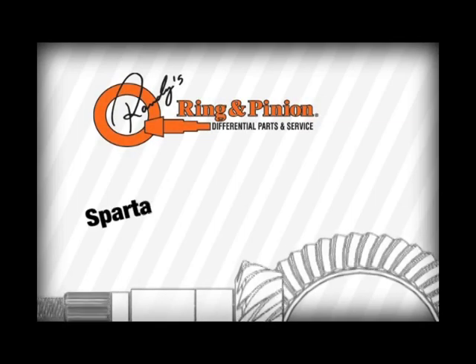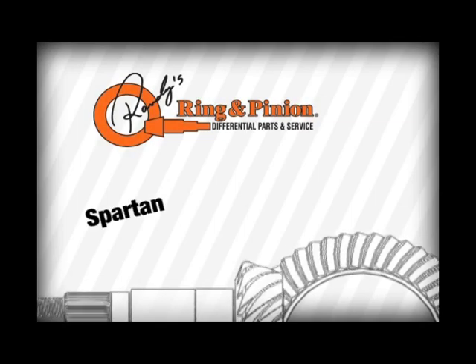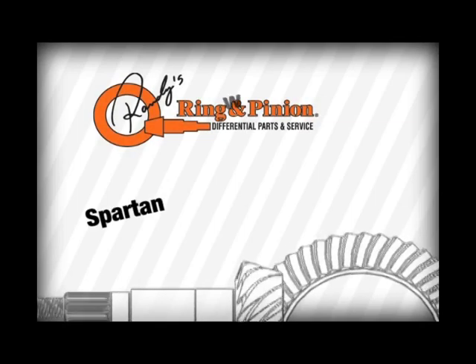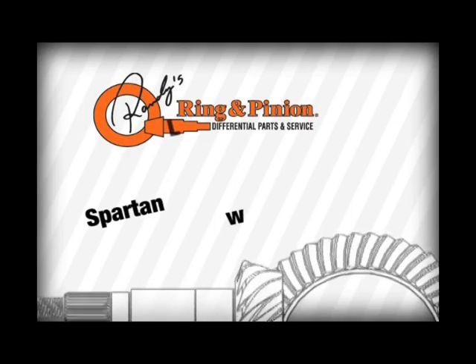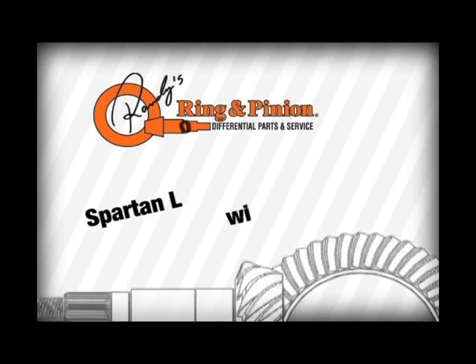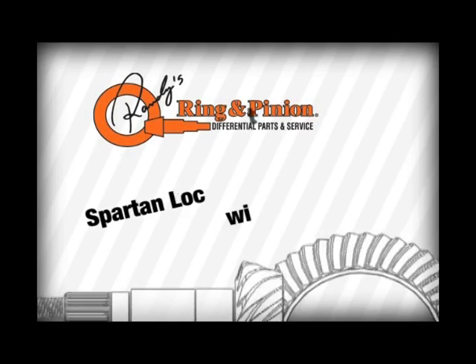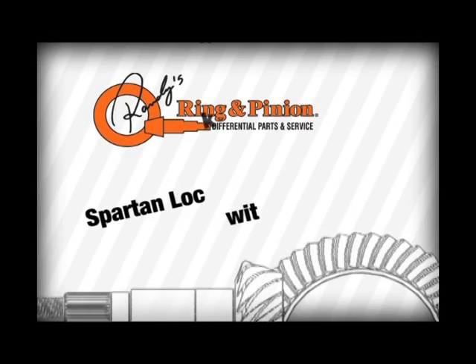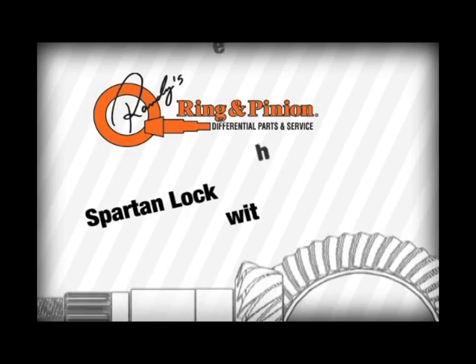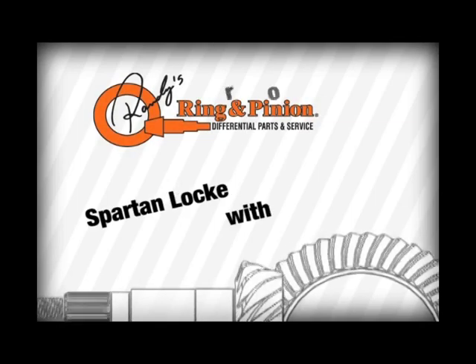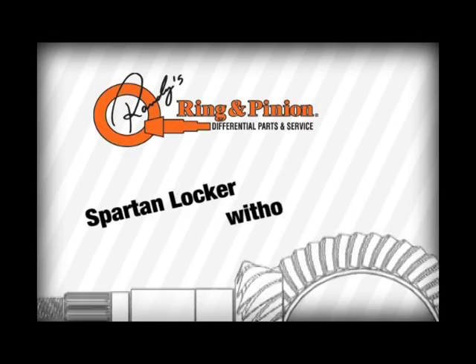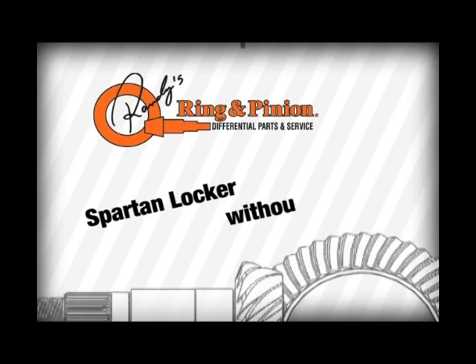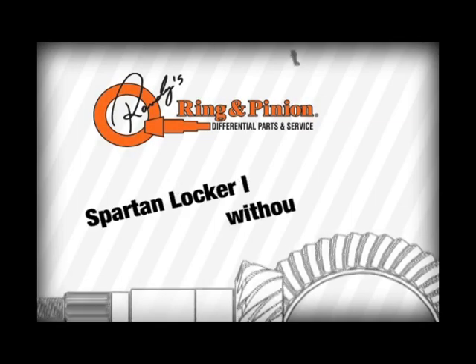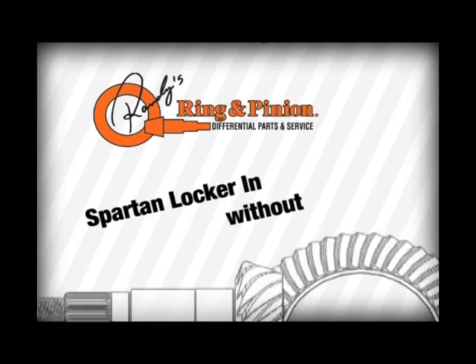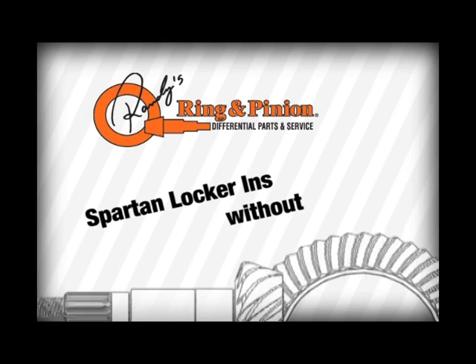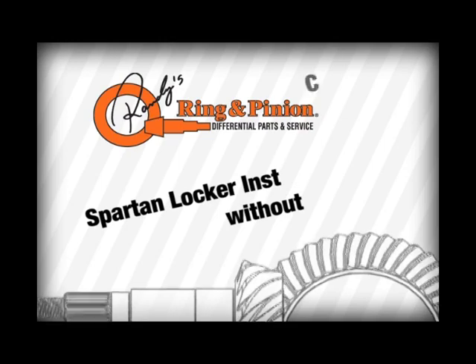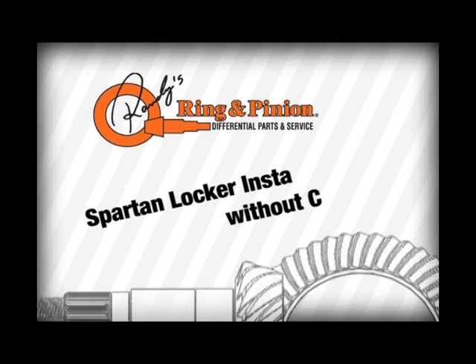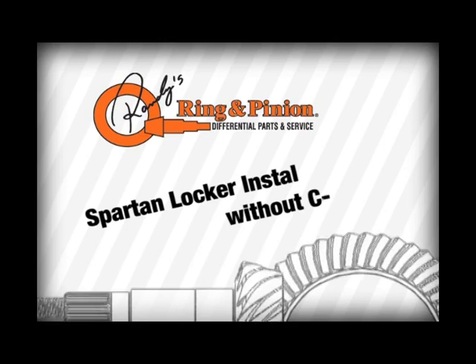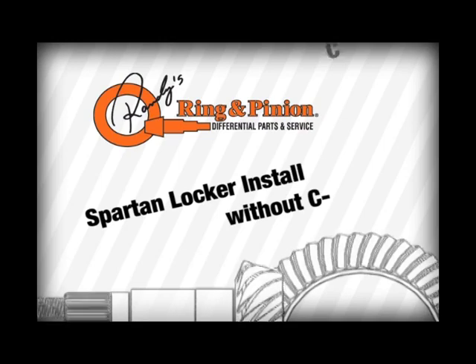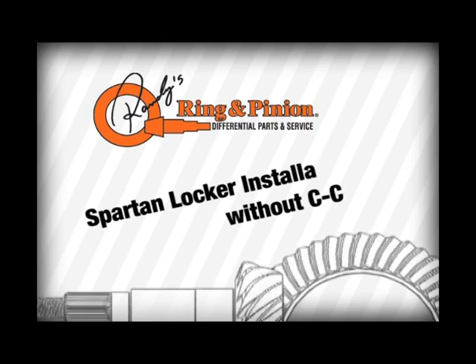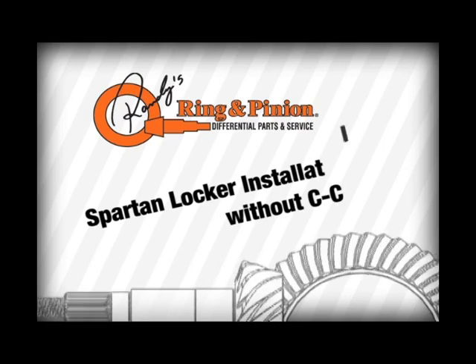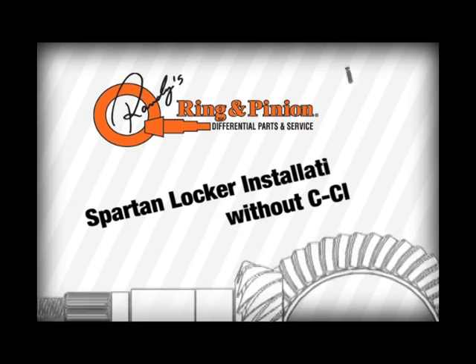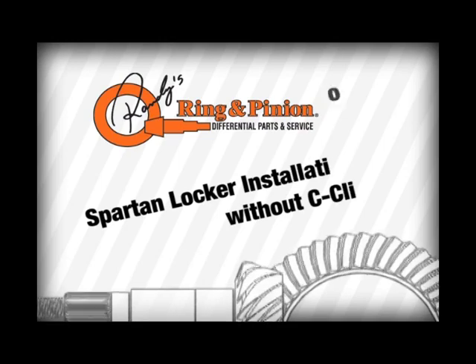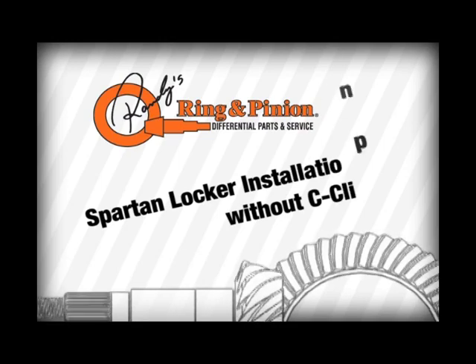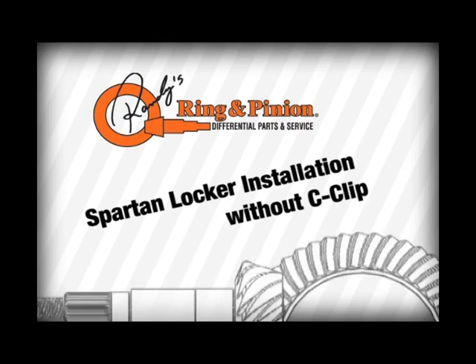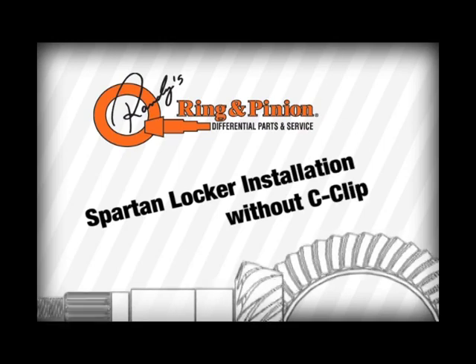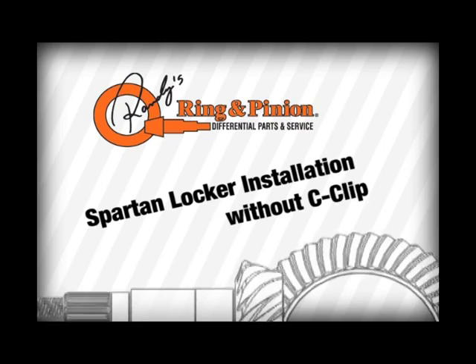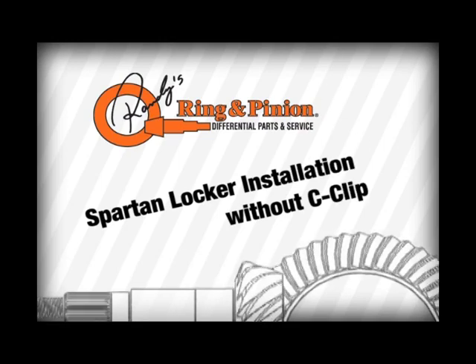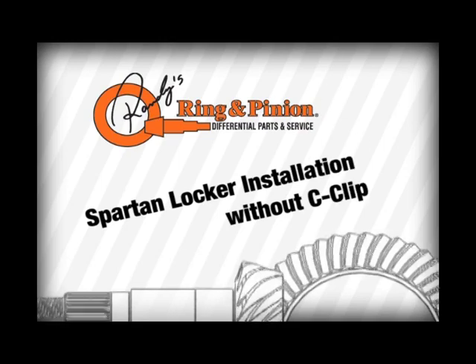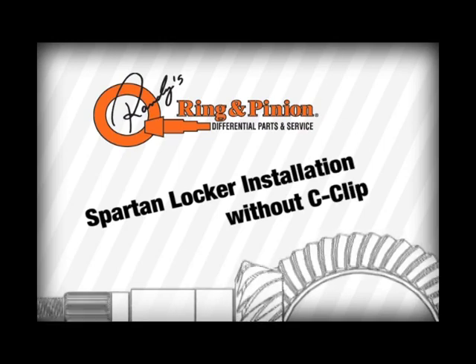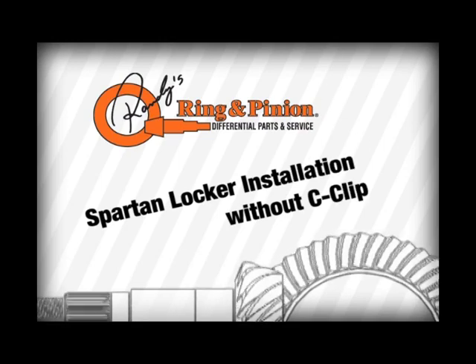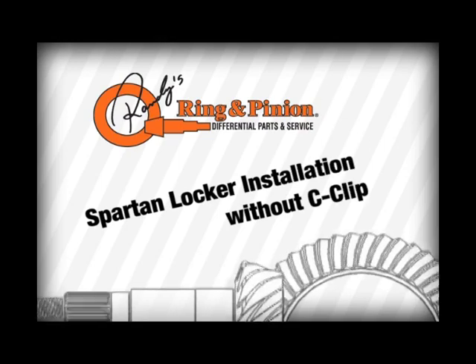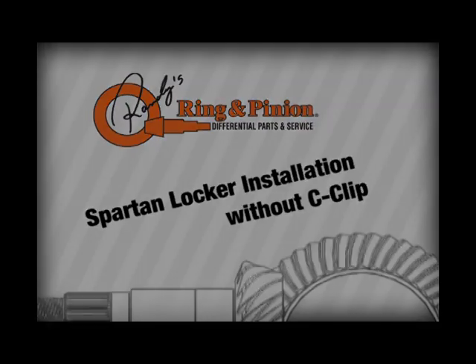This tutorial is for installation of a Spartan Locker non C-Clip design. For the design which uses C-Clips, please refer to our other video.